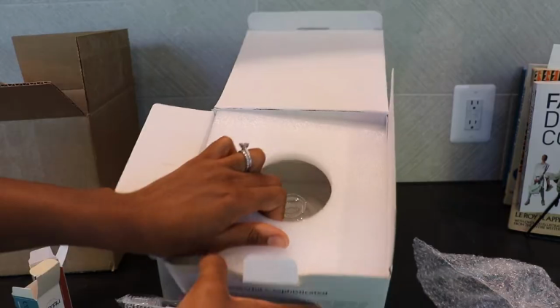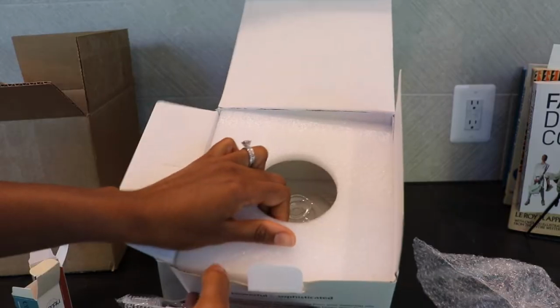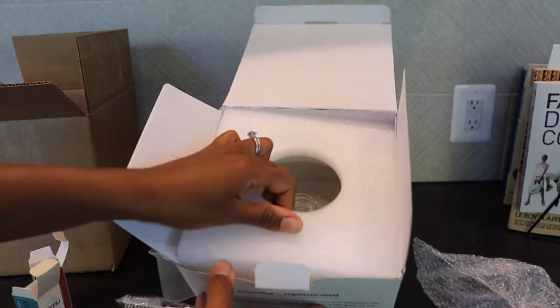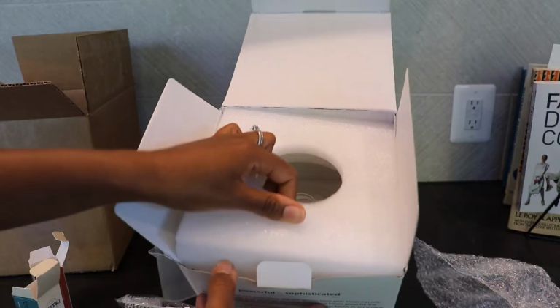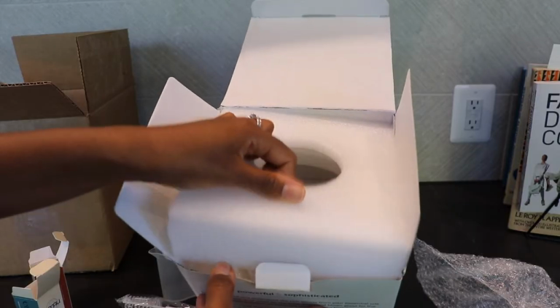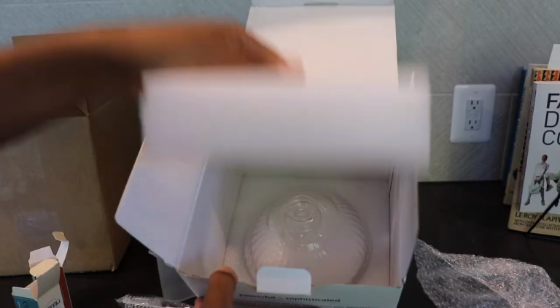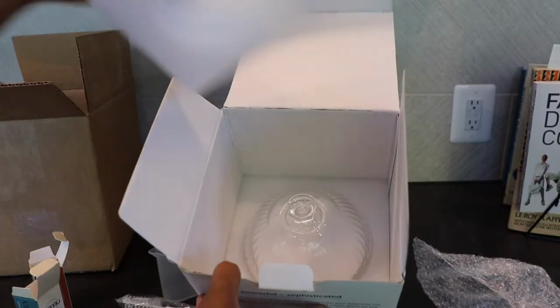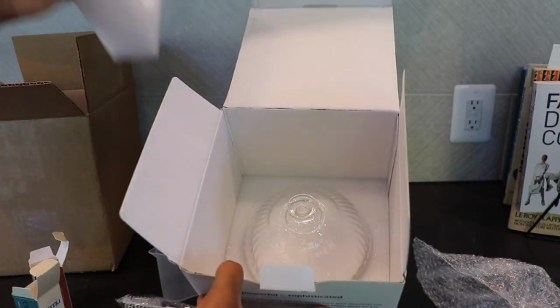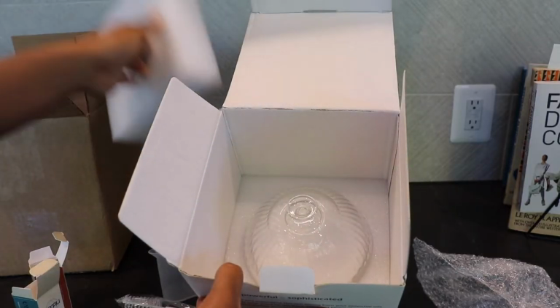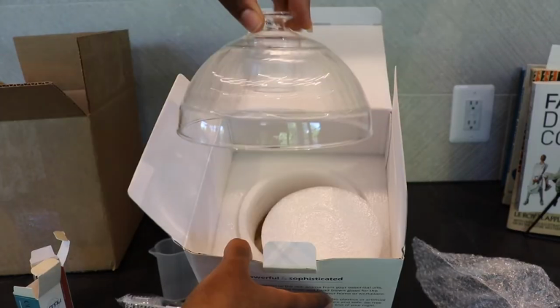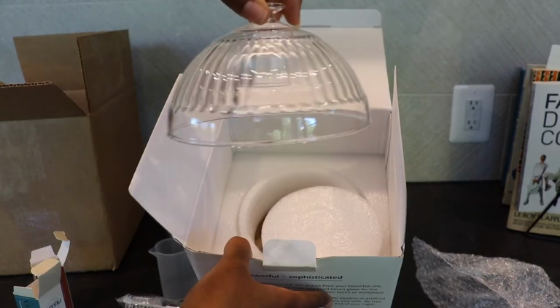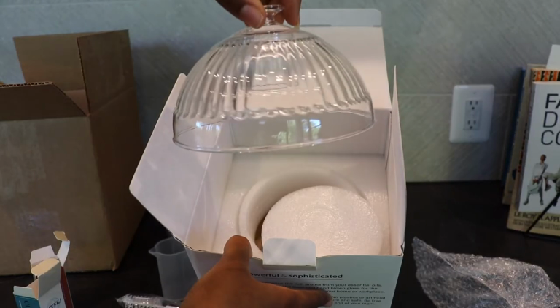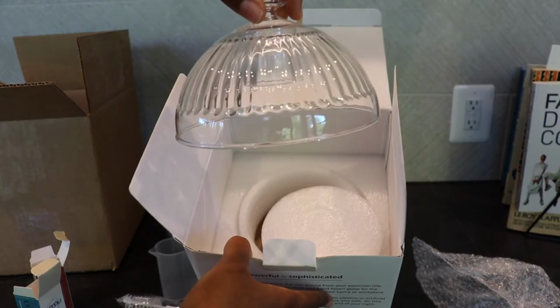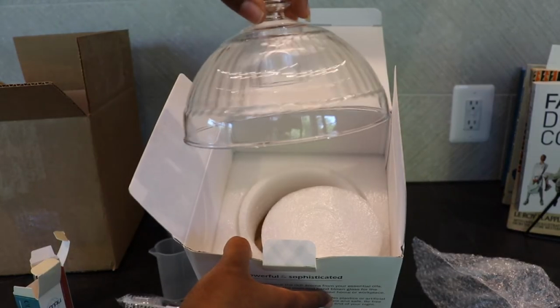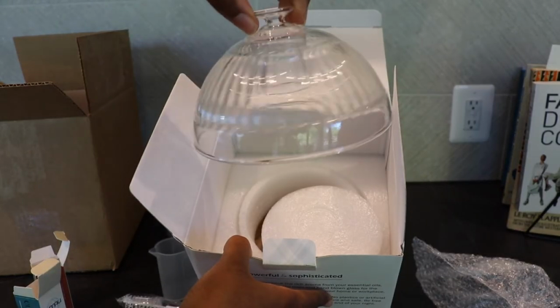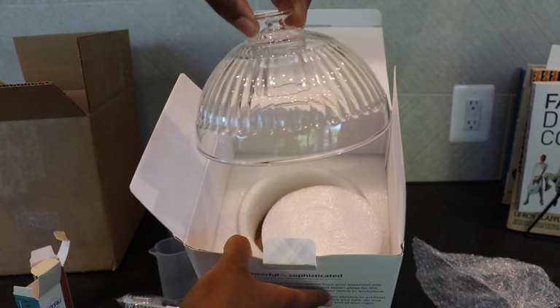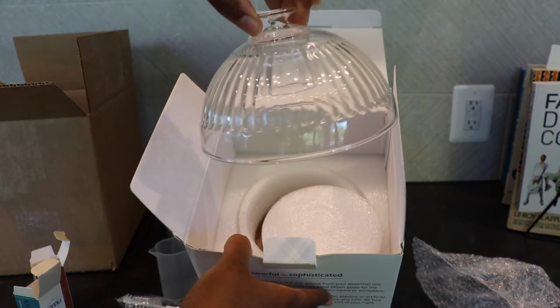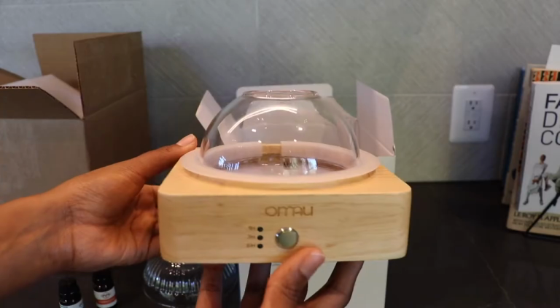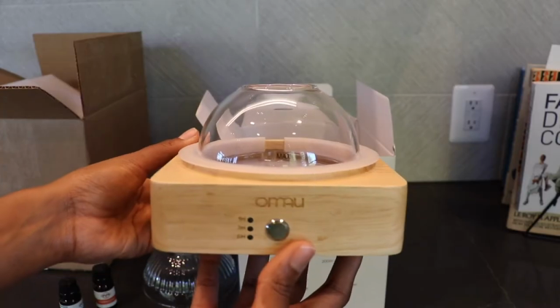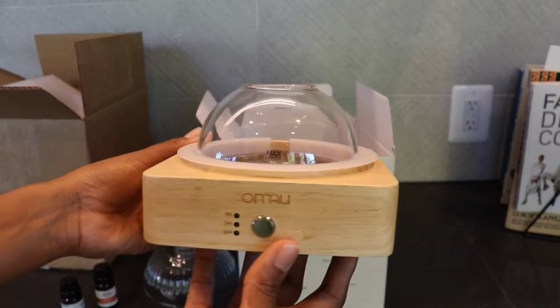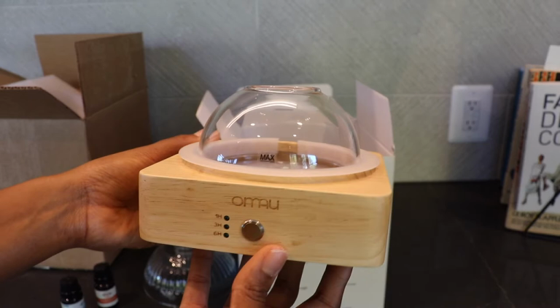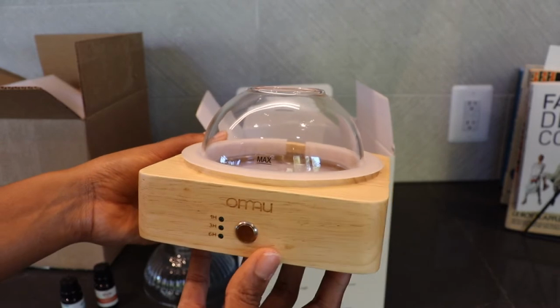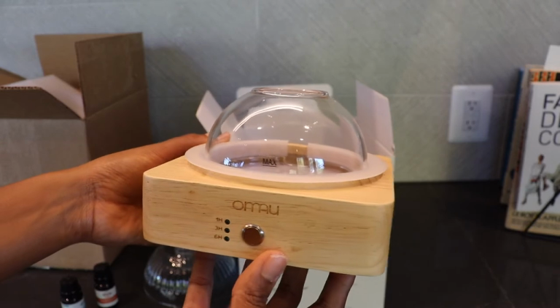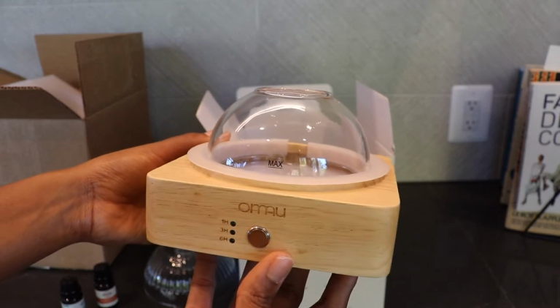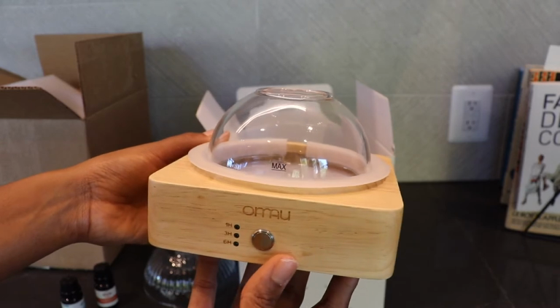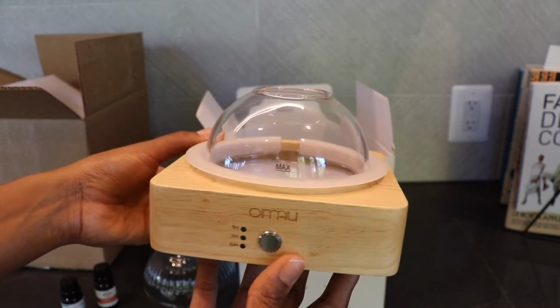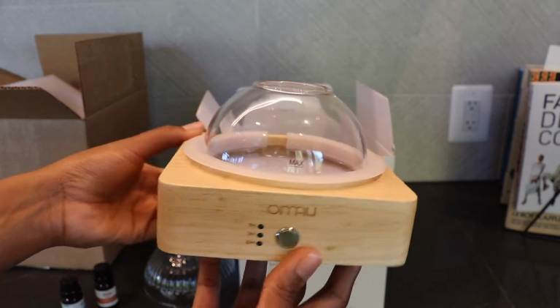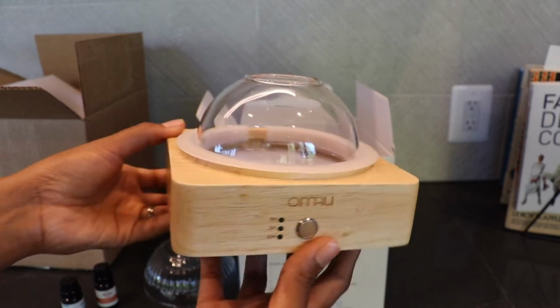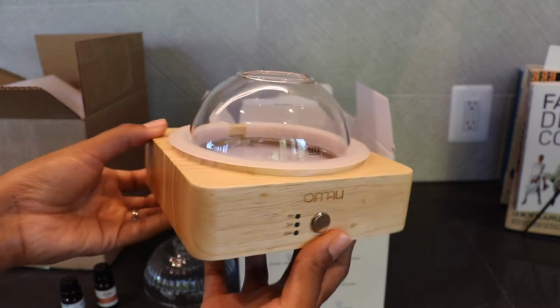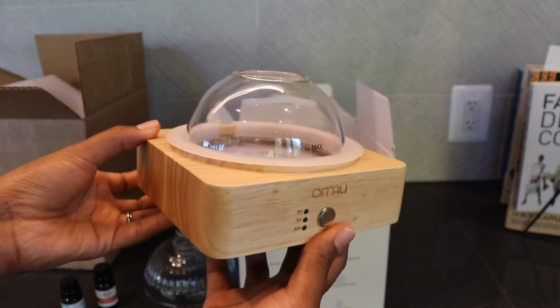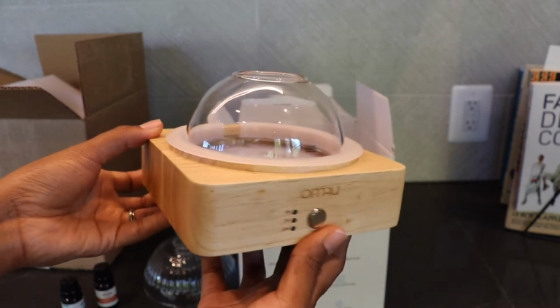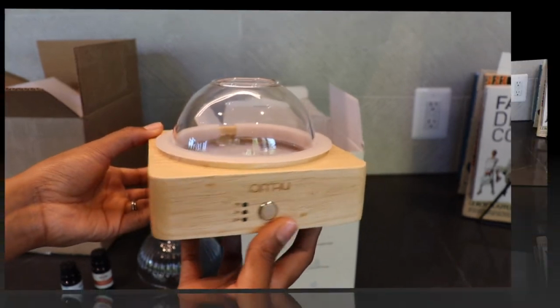And then the next thing that you see is the lid. This is the top of the diffuser, and next in the box is the base. It's a super cute design.